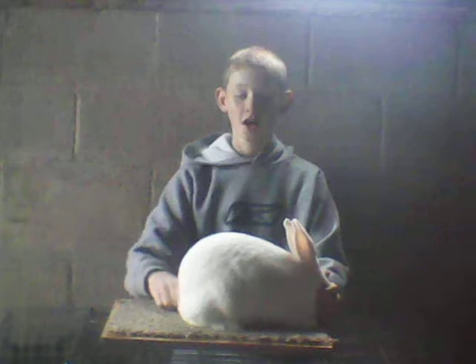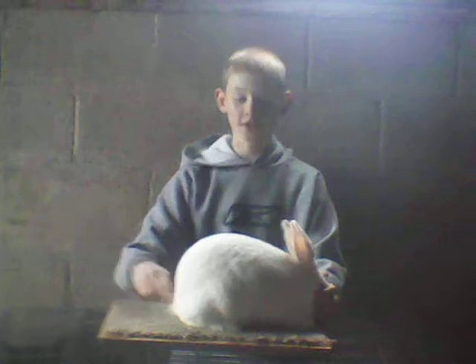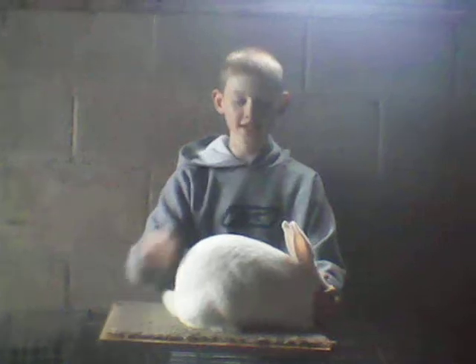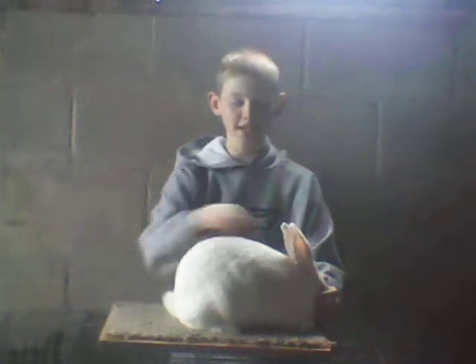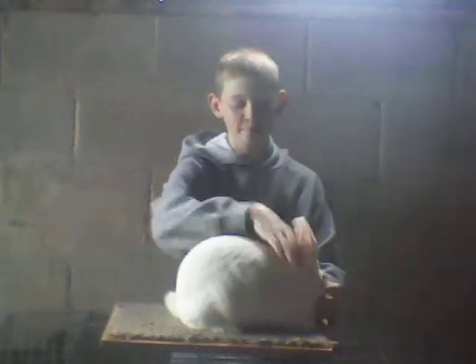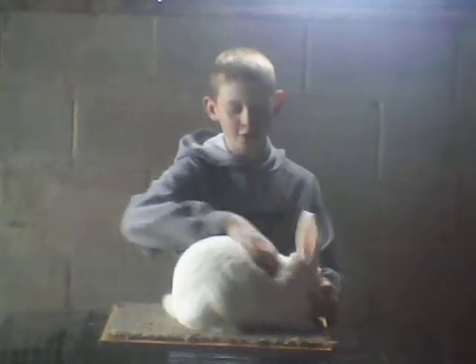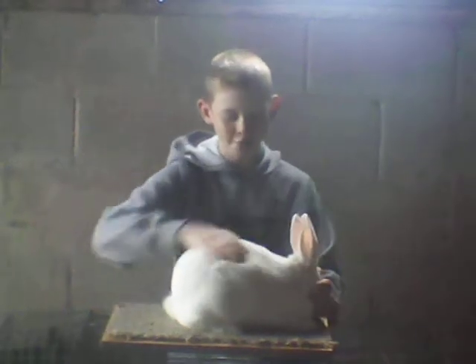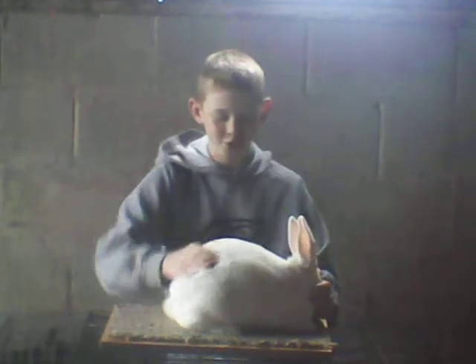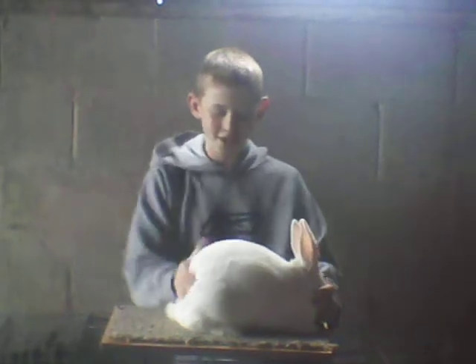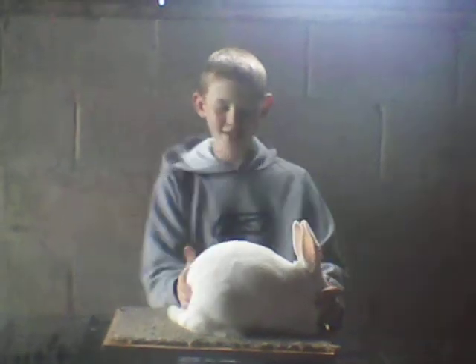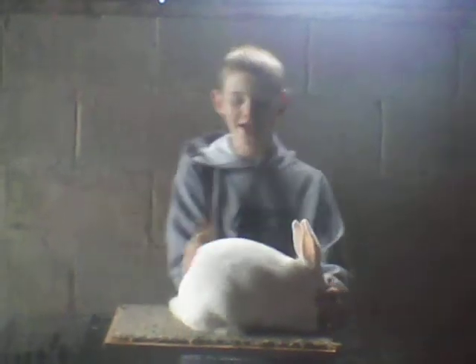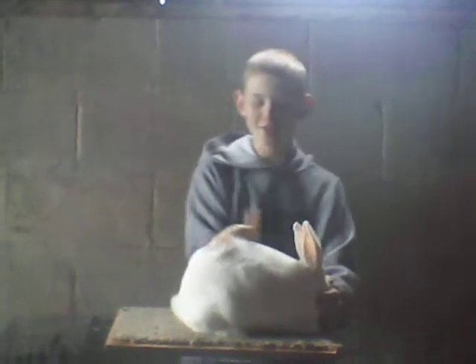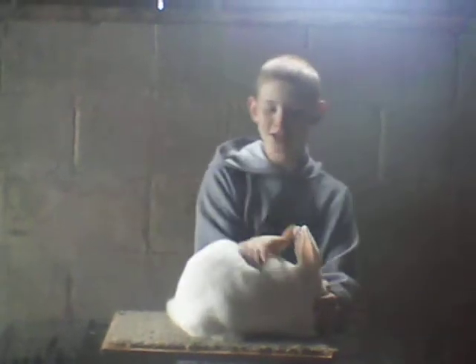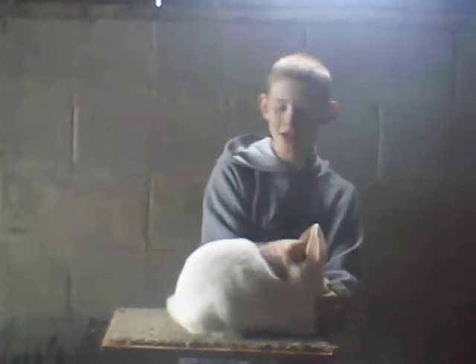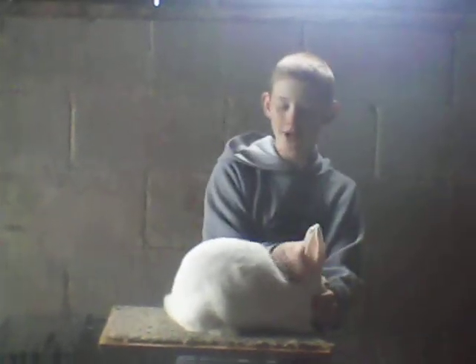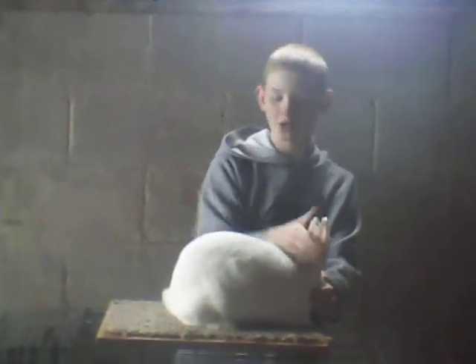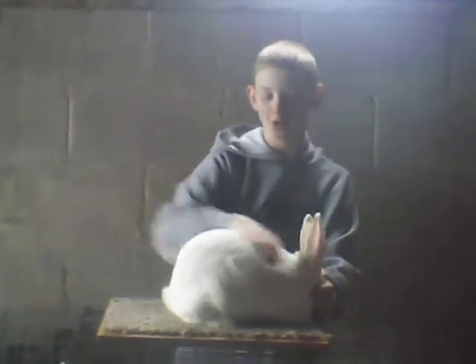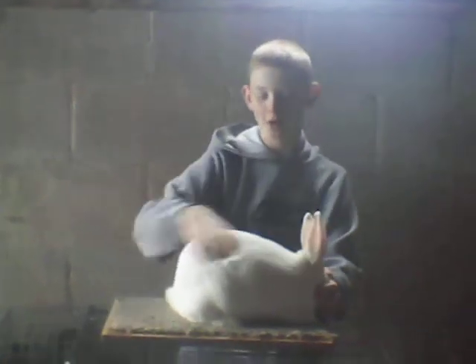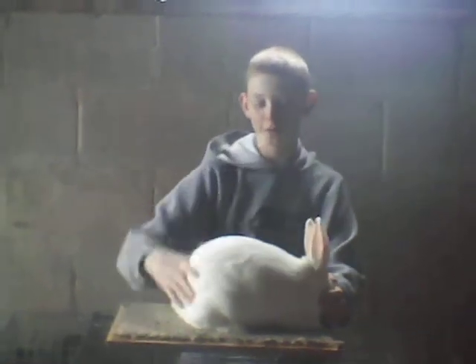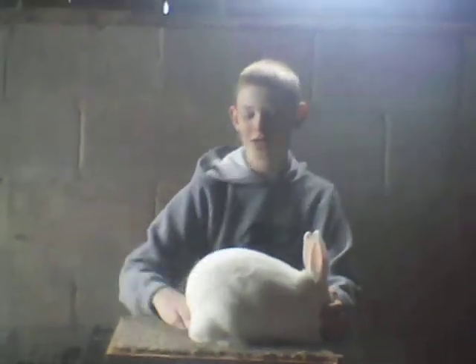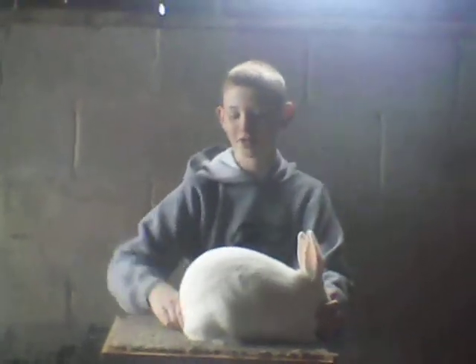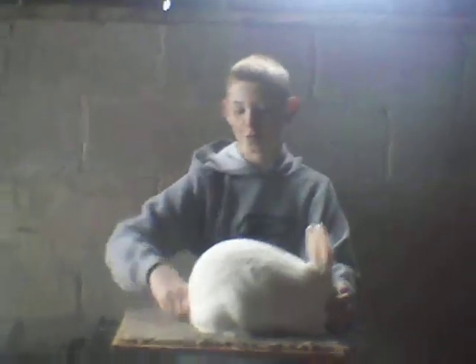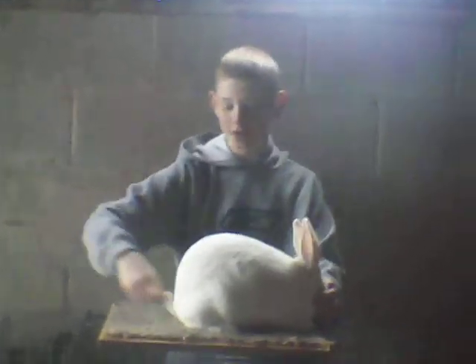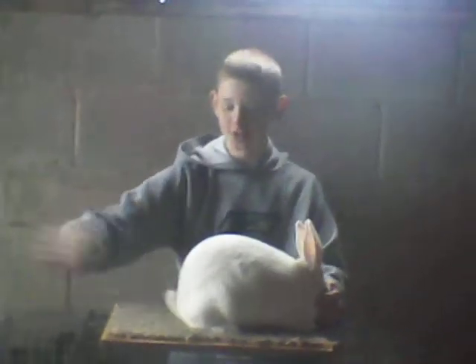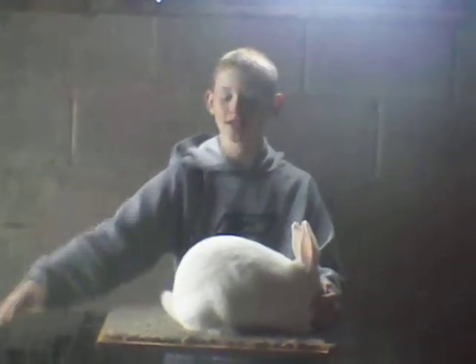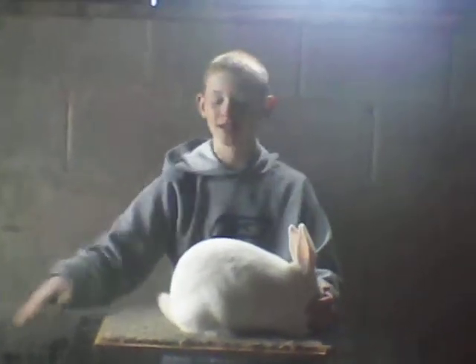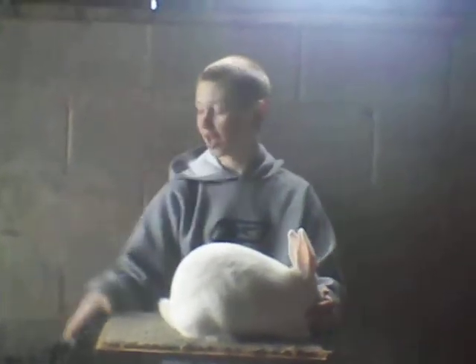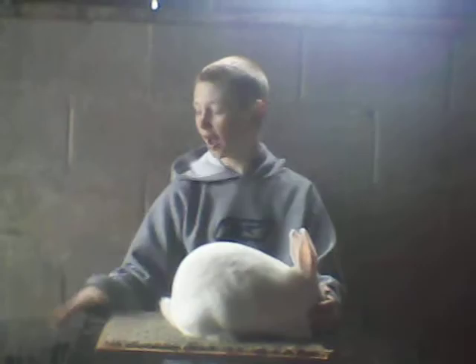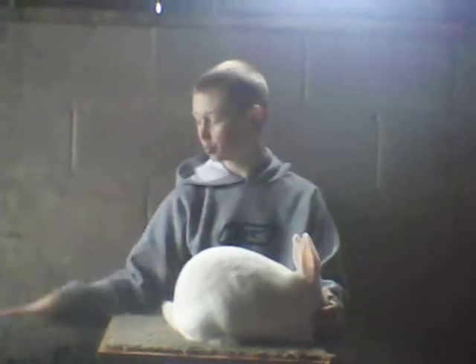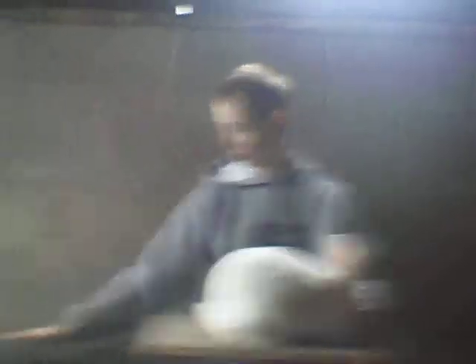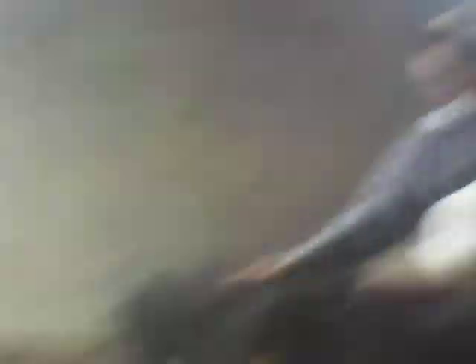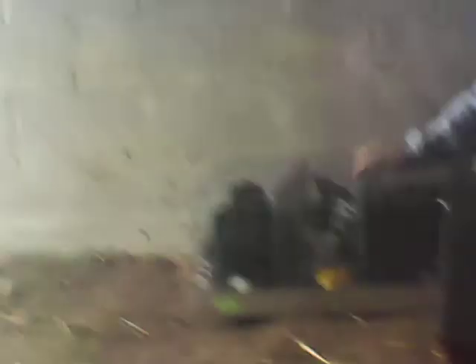This is Halfburn Rabbit Trees, and today I'm going to talk about the conformation of a light New Zealand and a broken New Zealand.